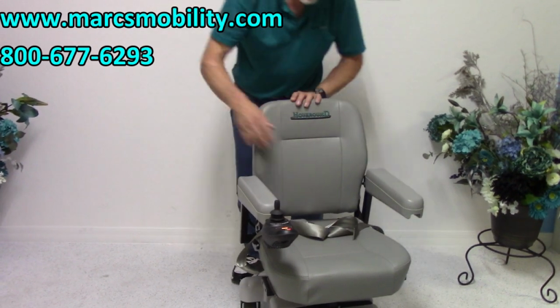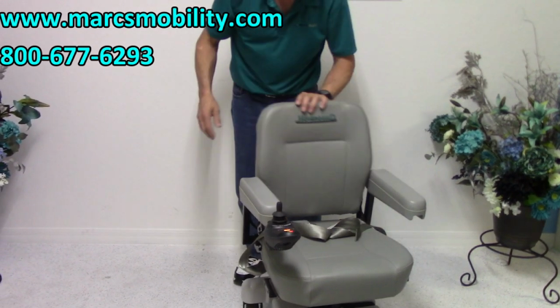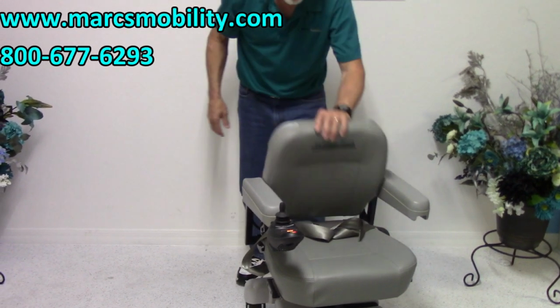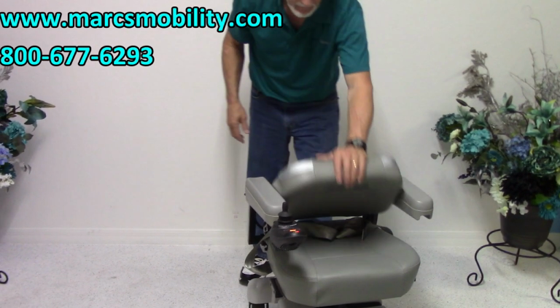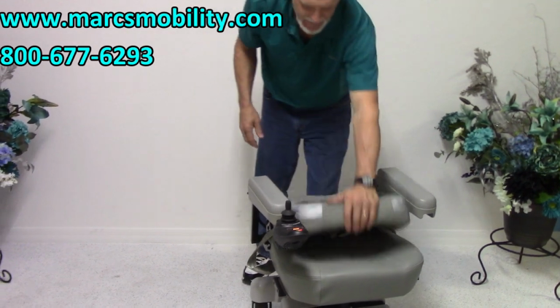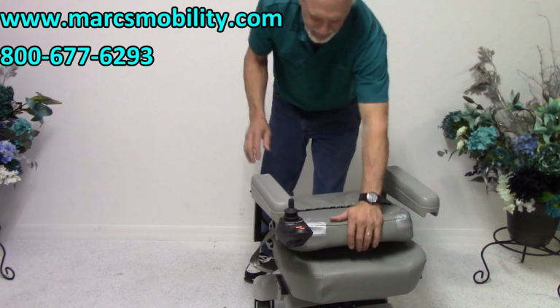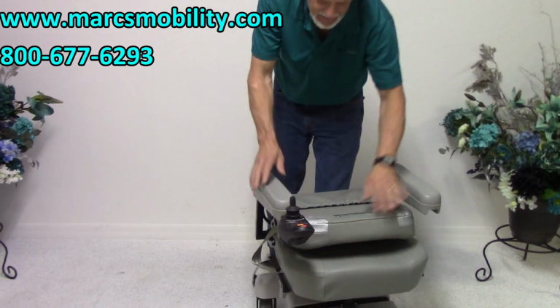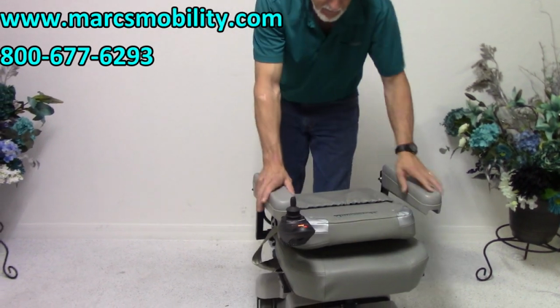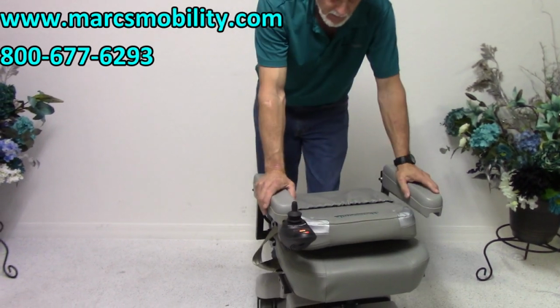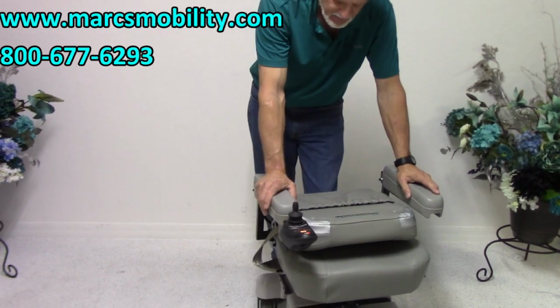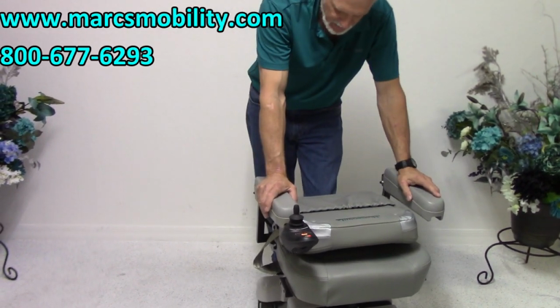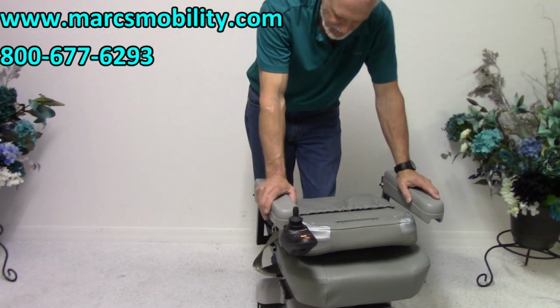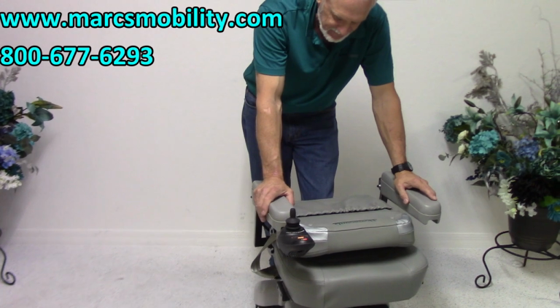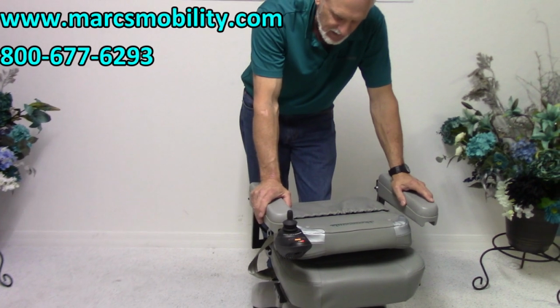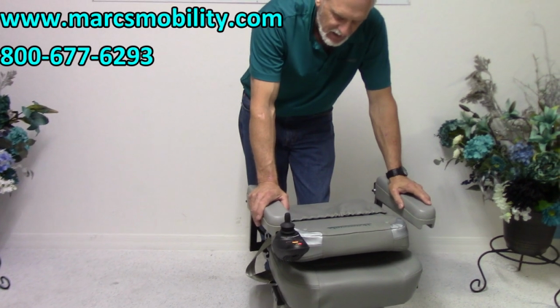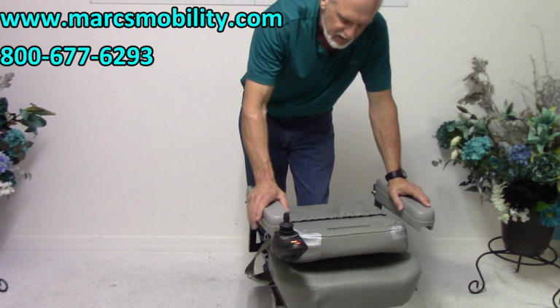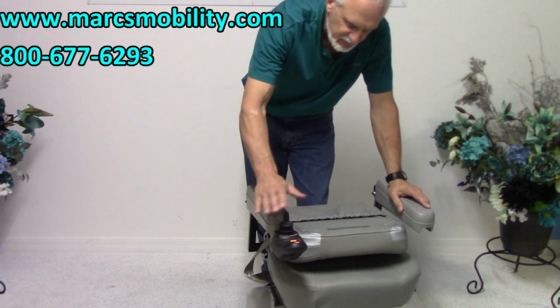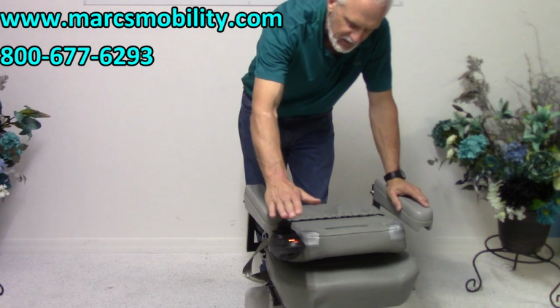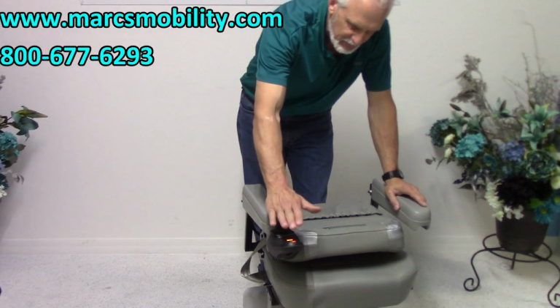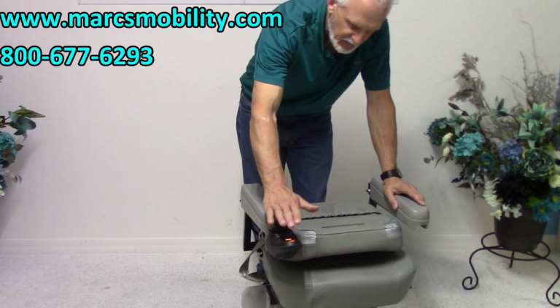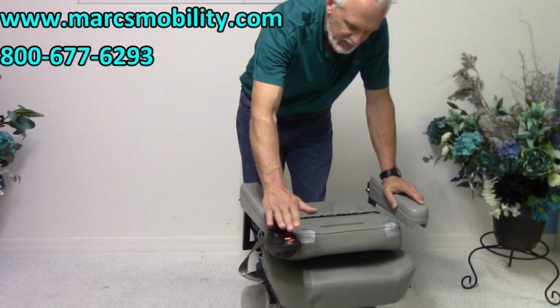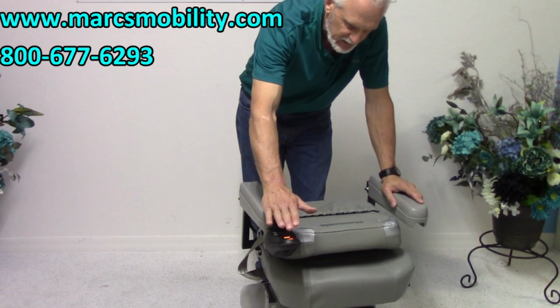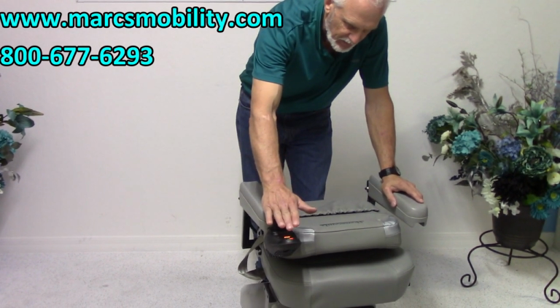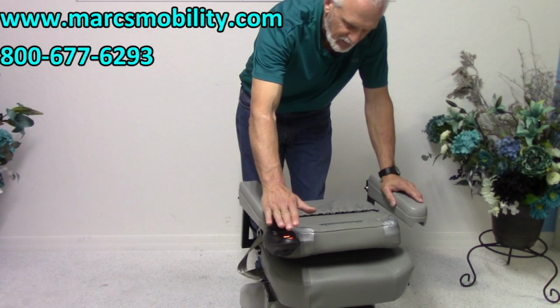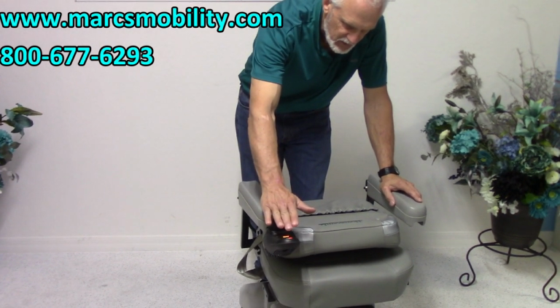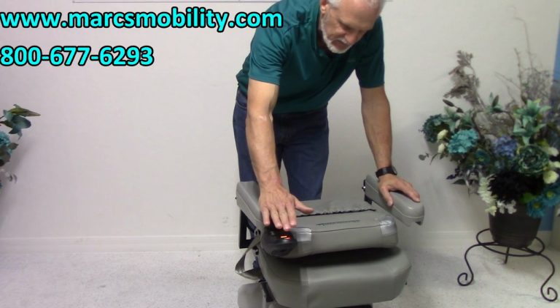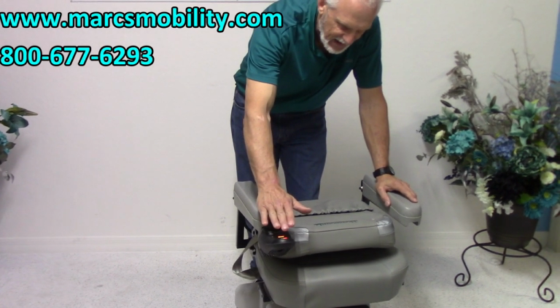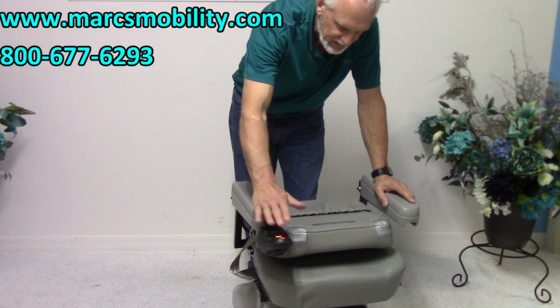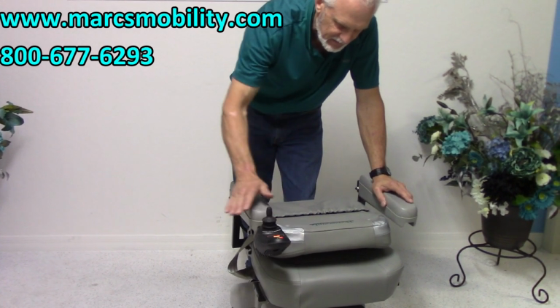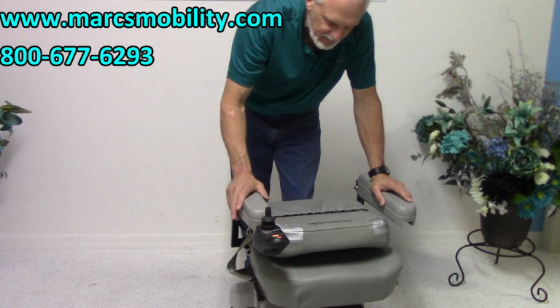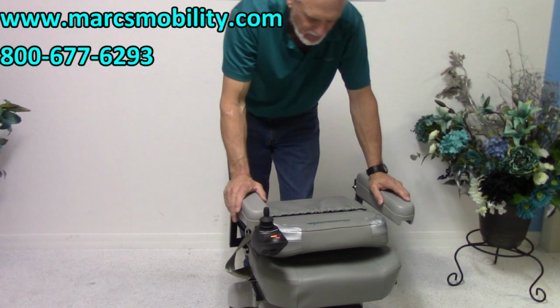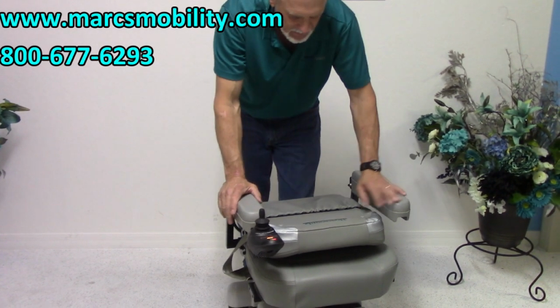This is a flip-down seat, so if you're going to carry this, the height here is about 33 to 34 inches.